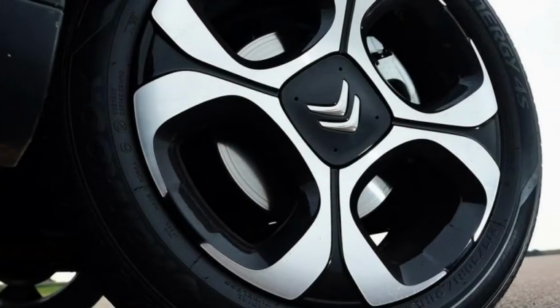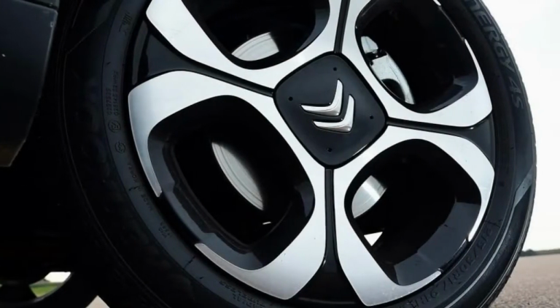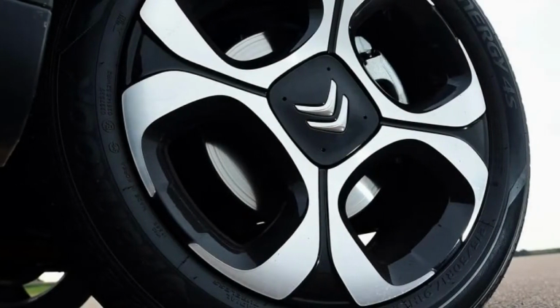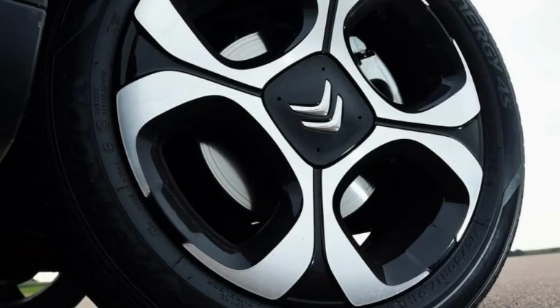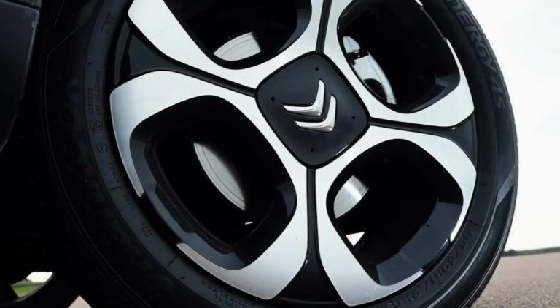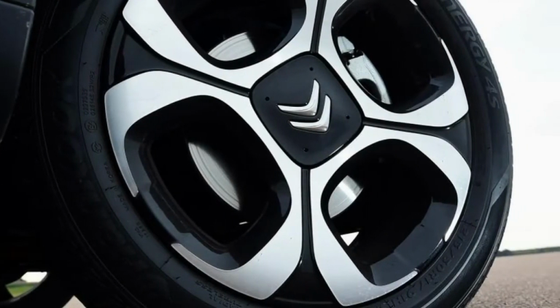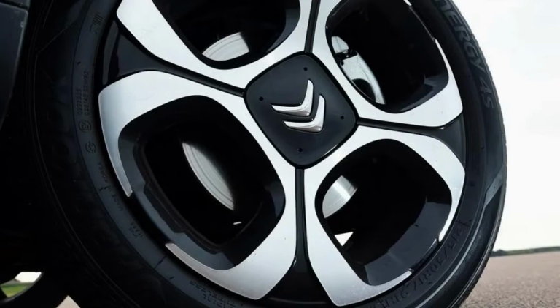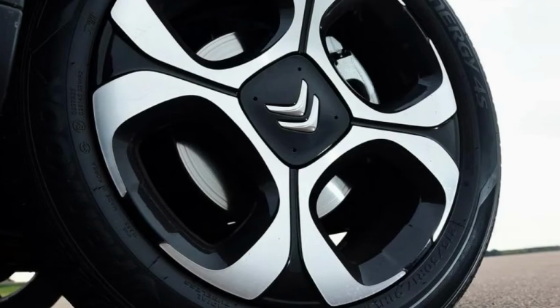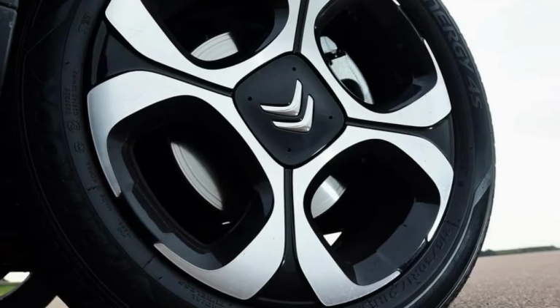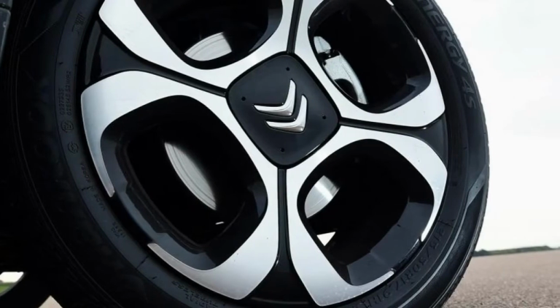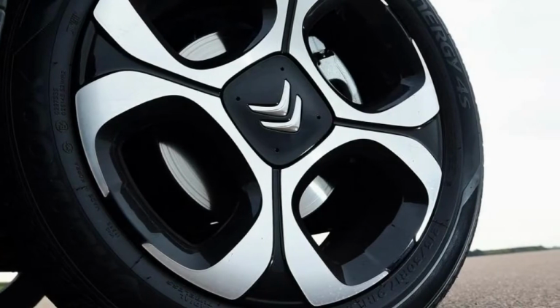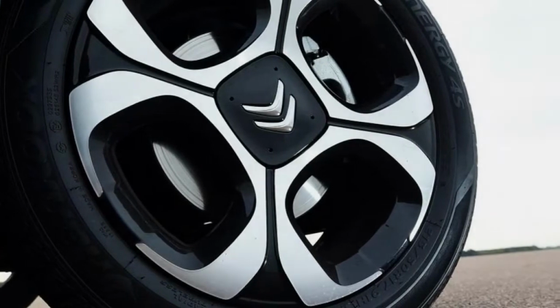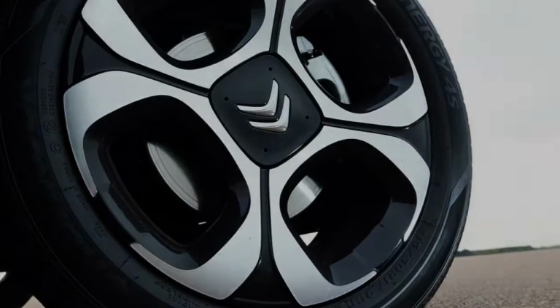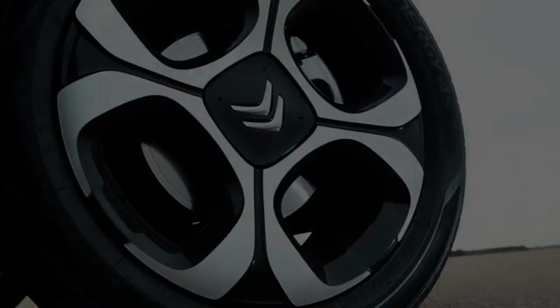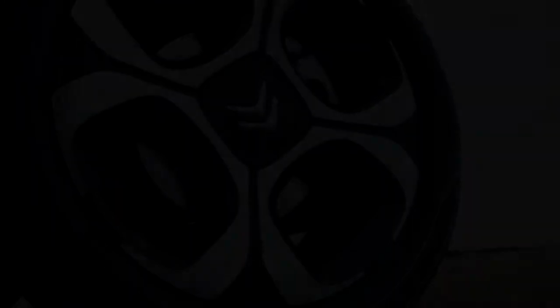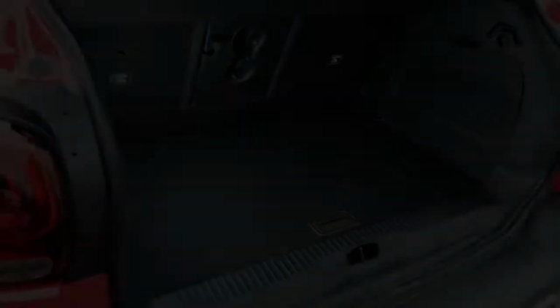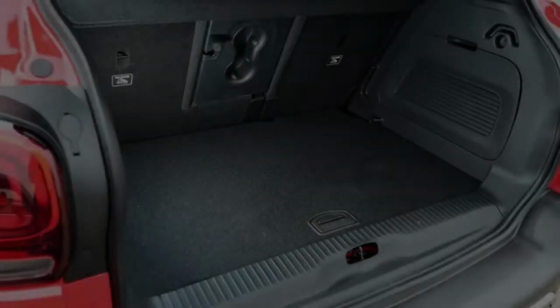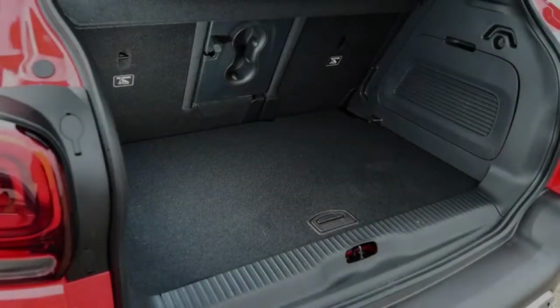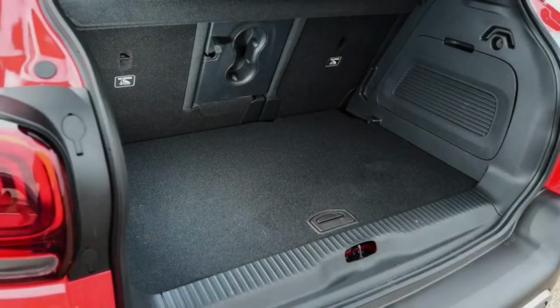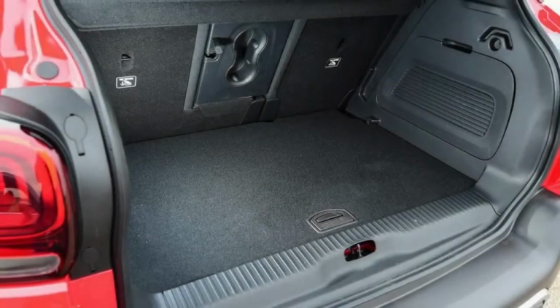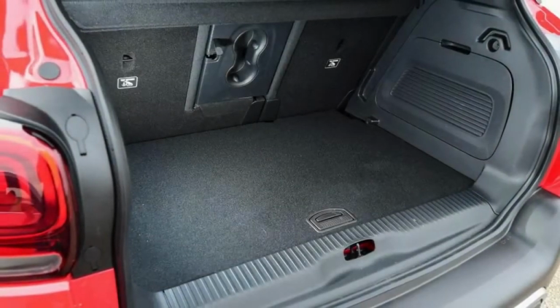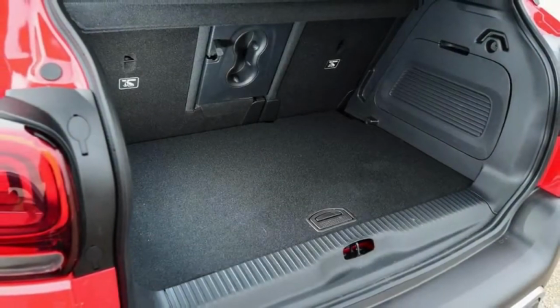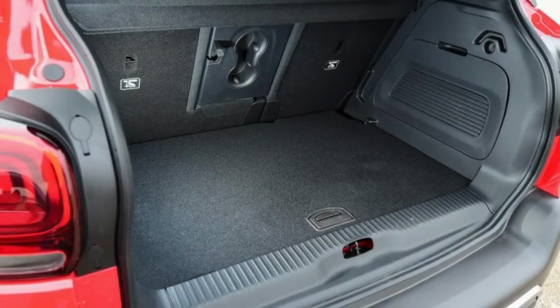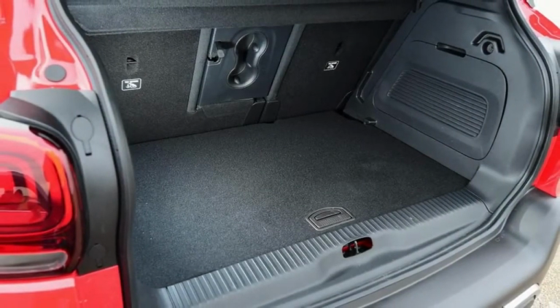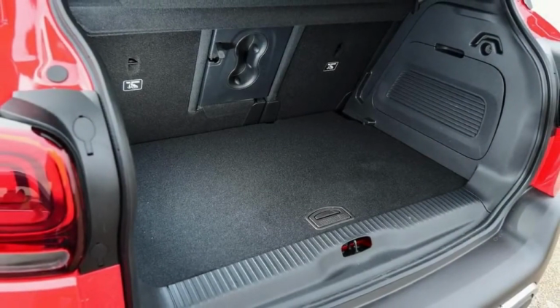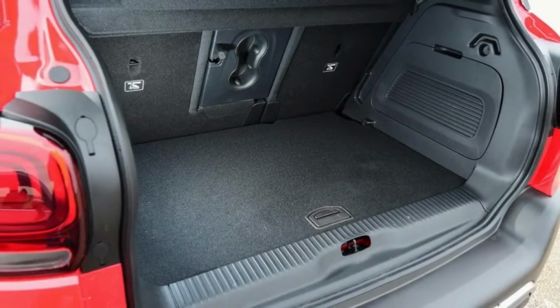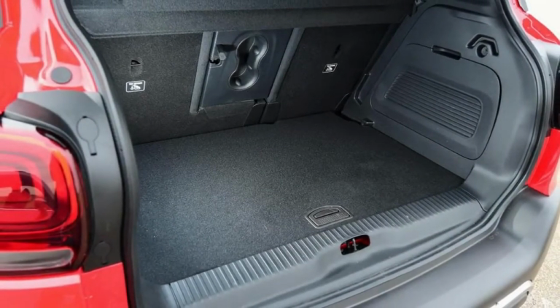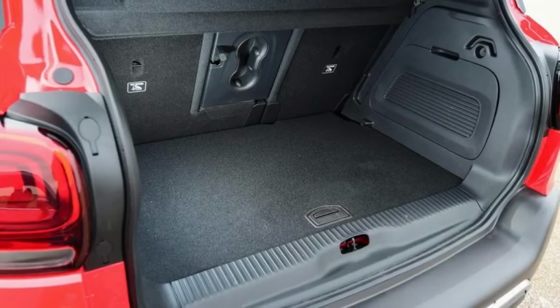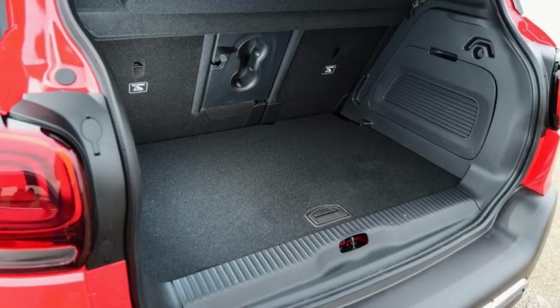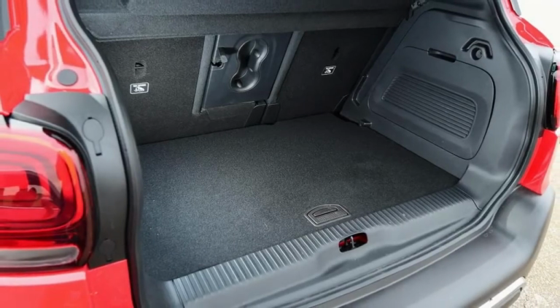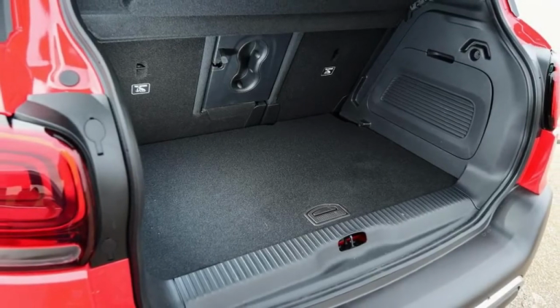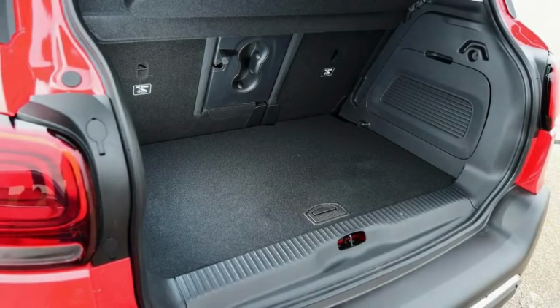Instead, Citroen offers its Grip Control switchable traction control system with mud and snow tires that help boost the car's ability on sand, snow, or rough terrain.